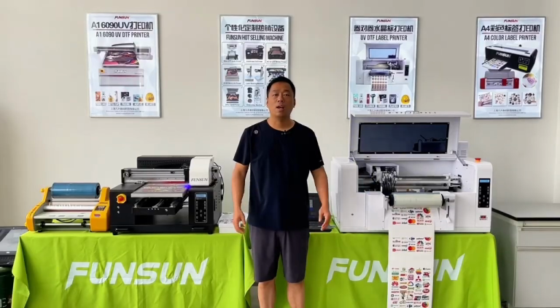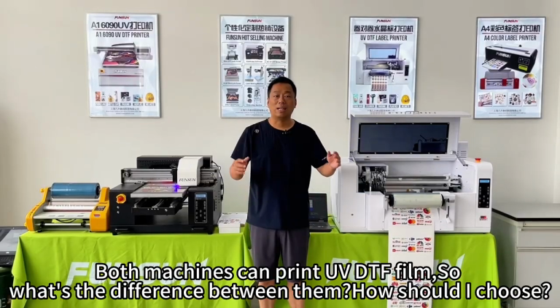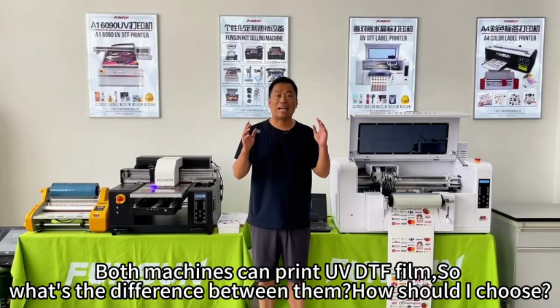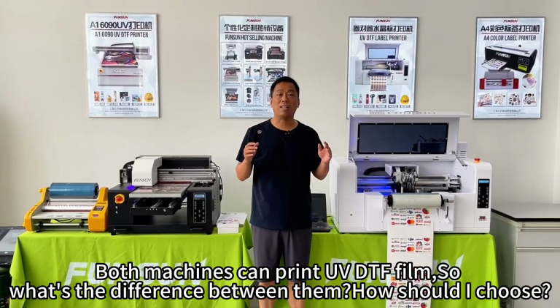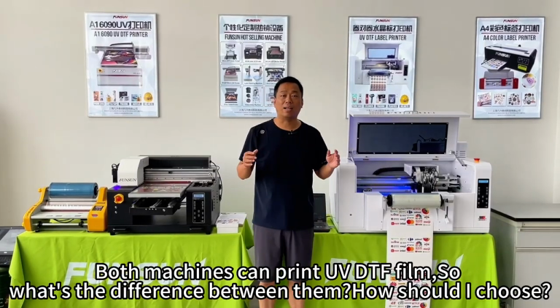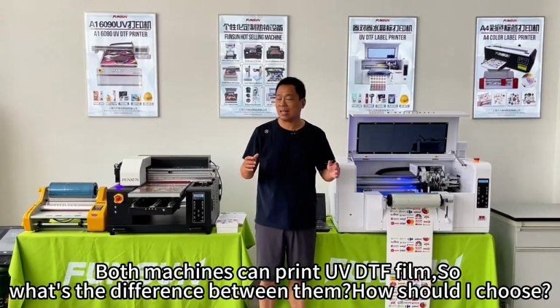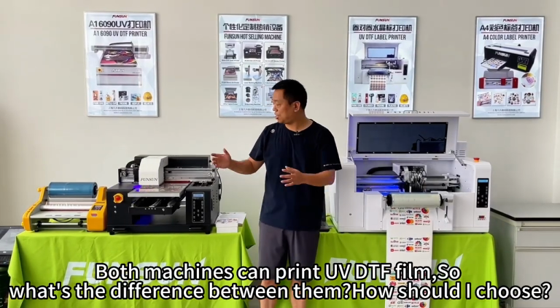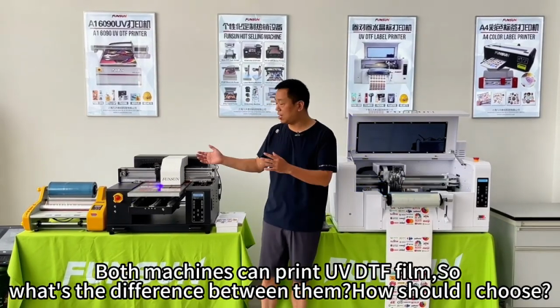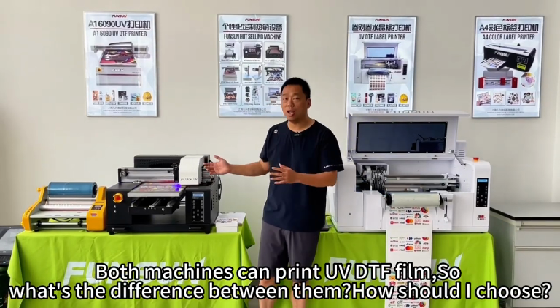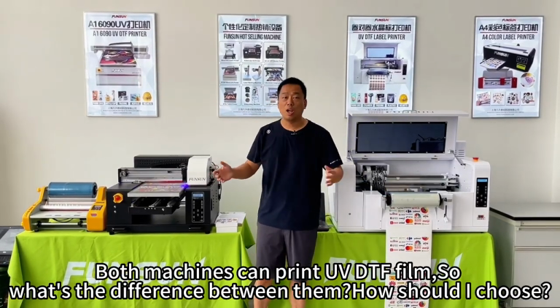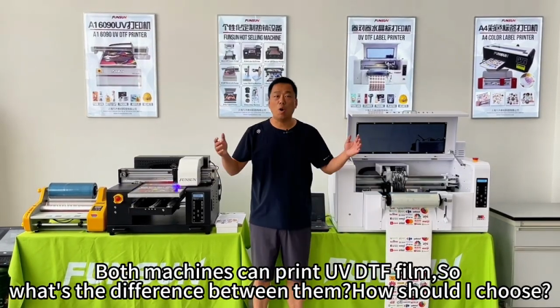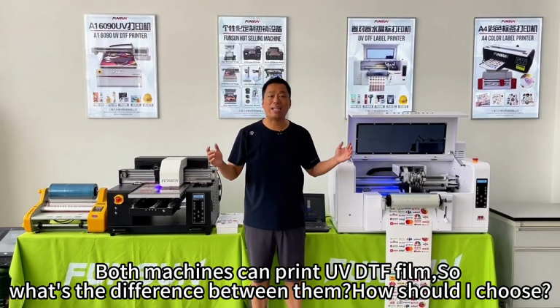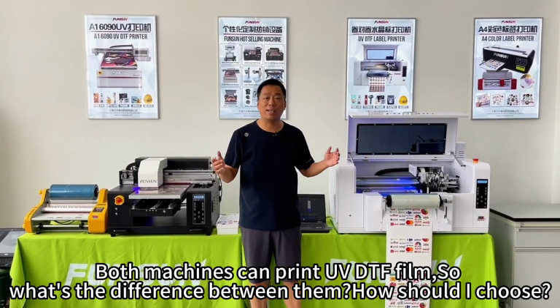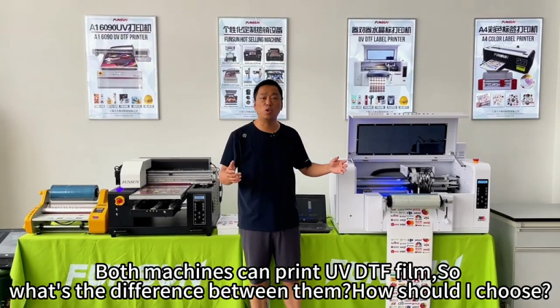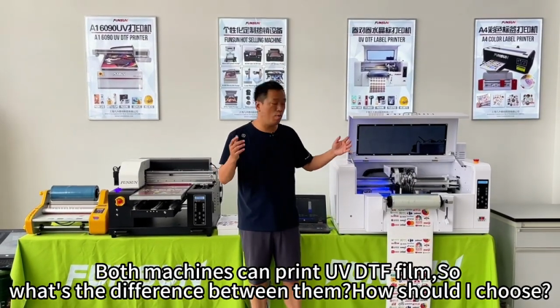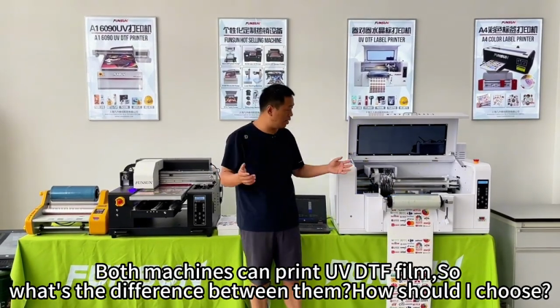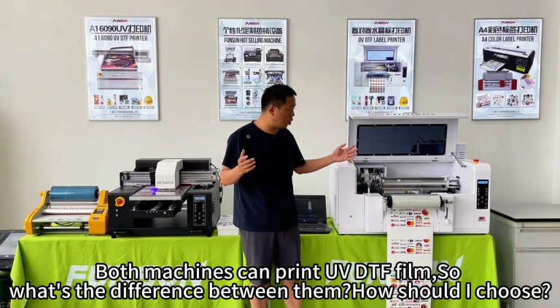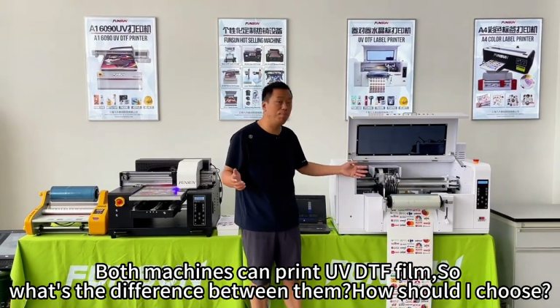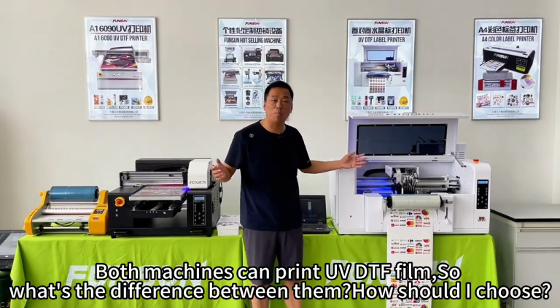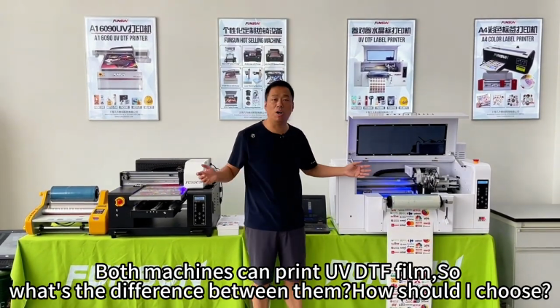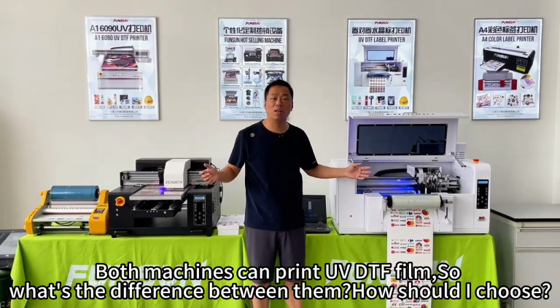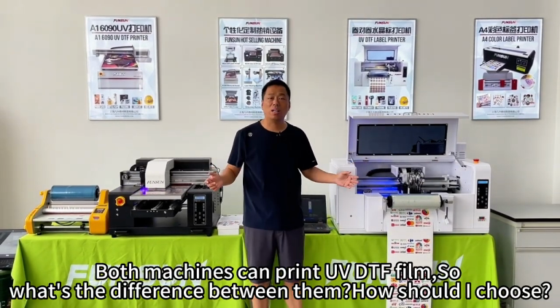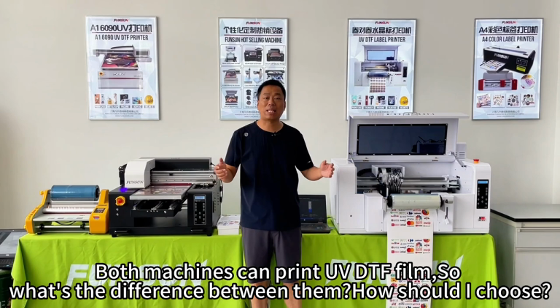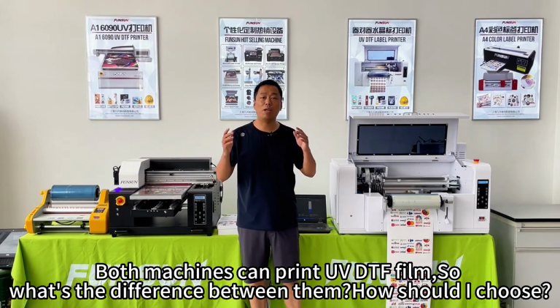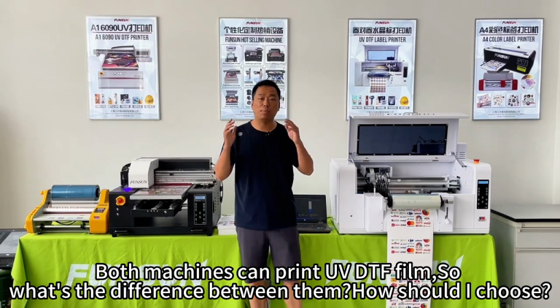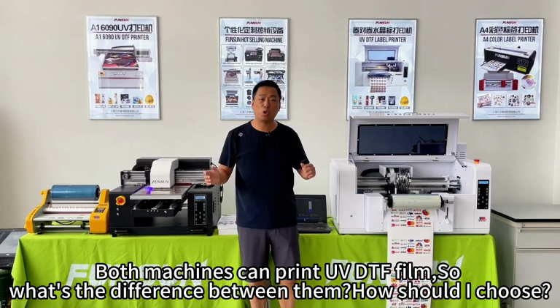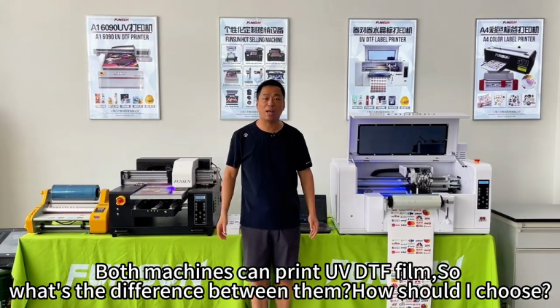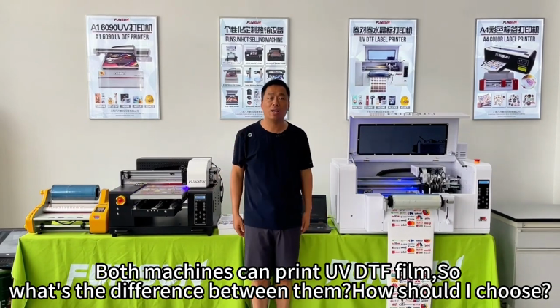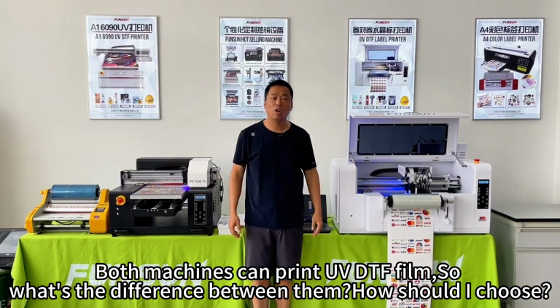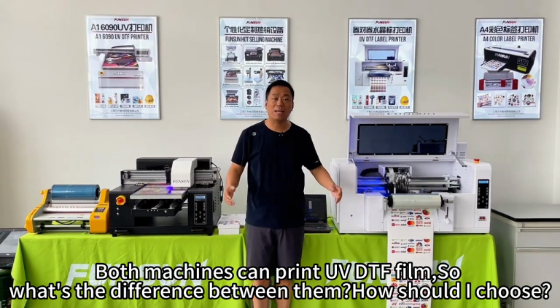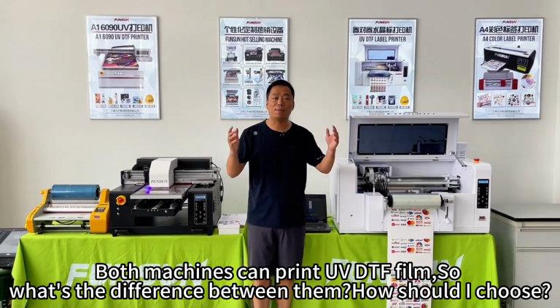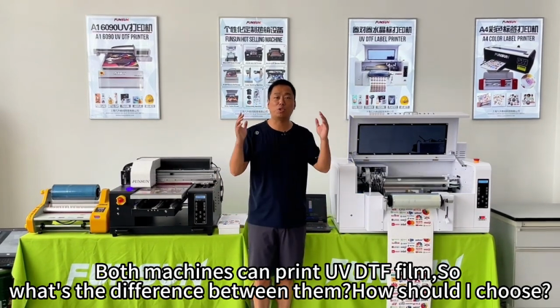Both machines can print UVDTF film. So what's the difference between them? How should I choose?